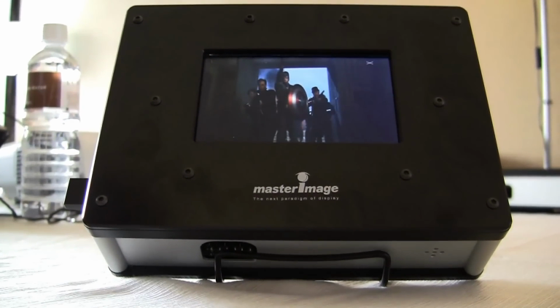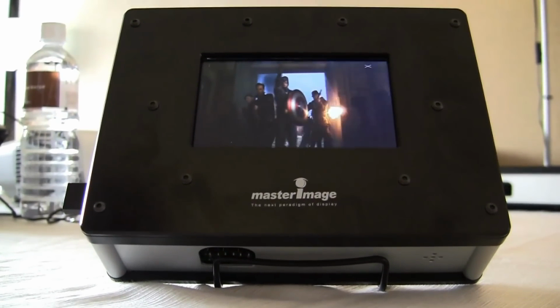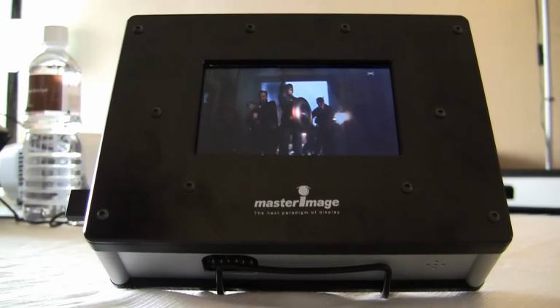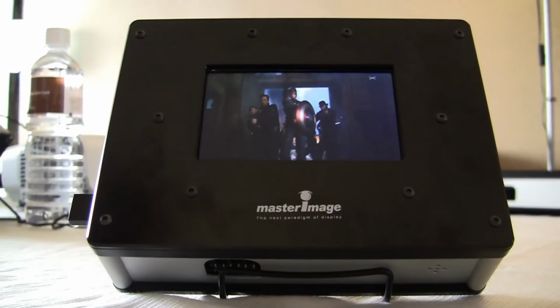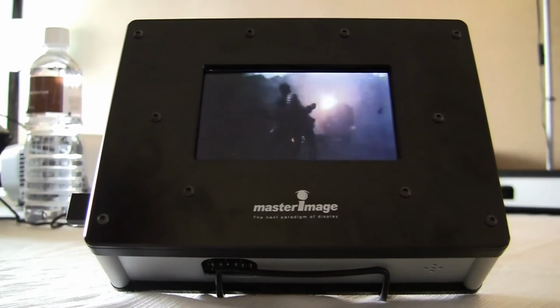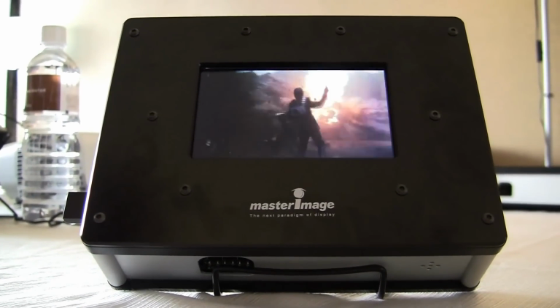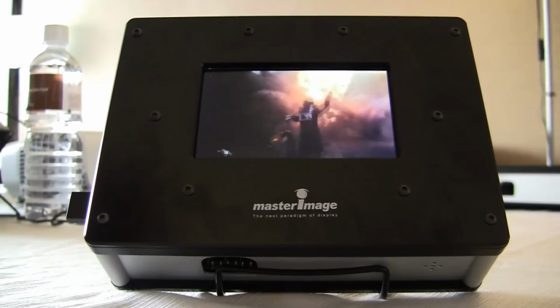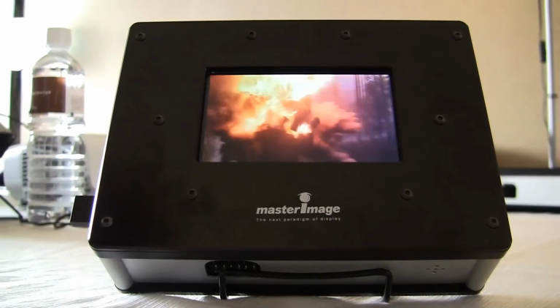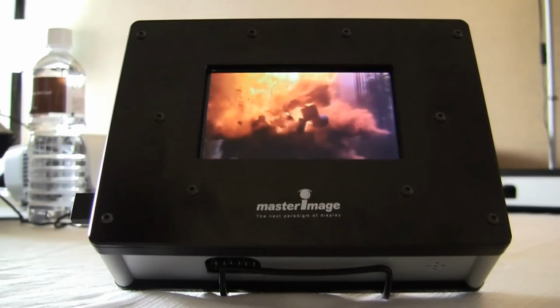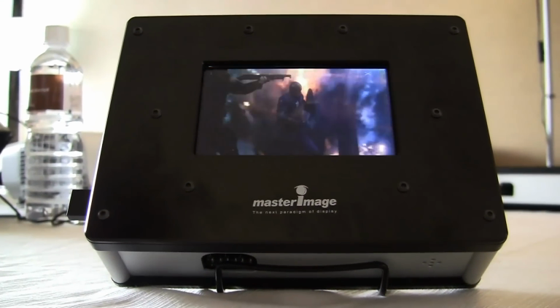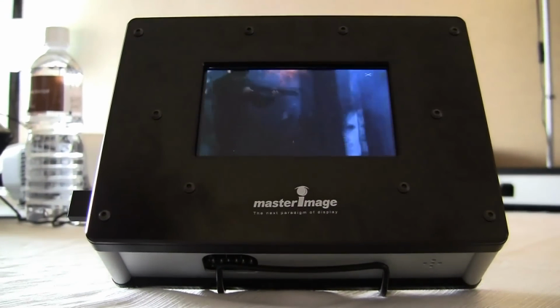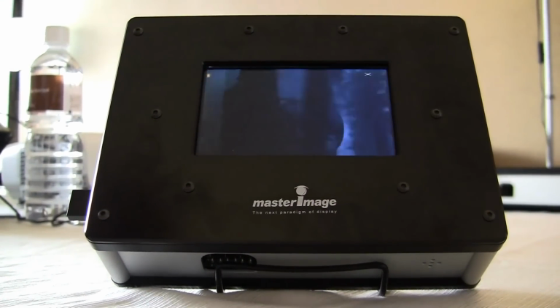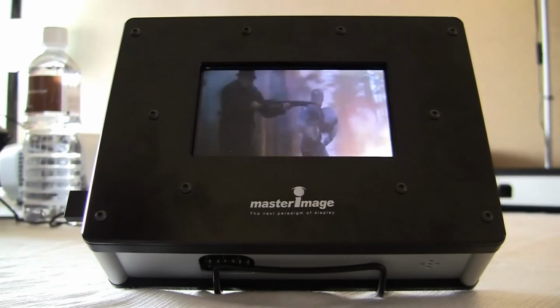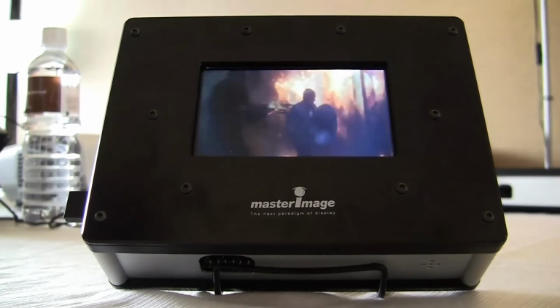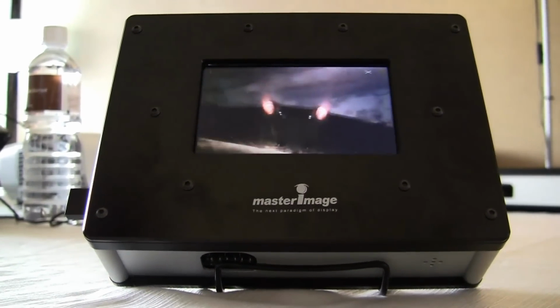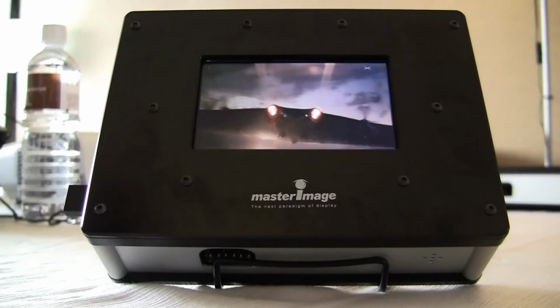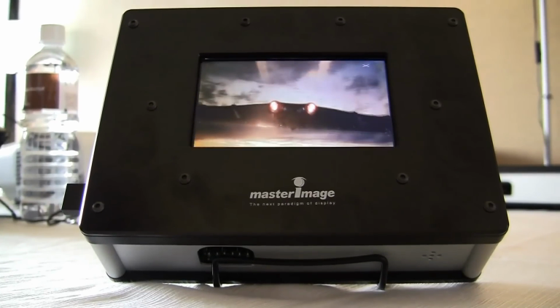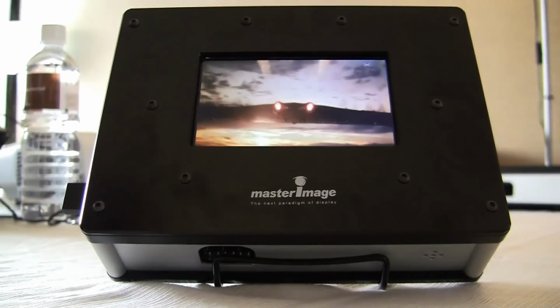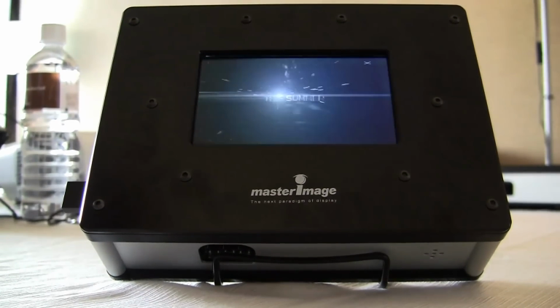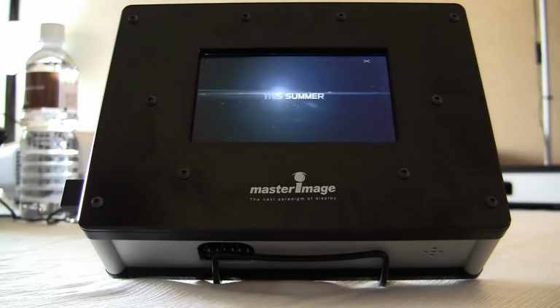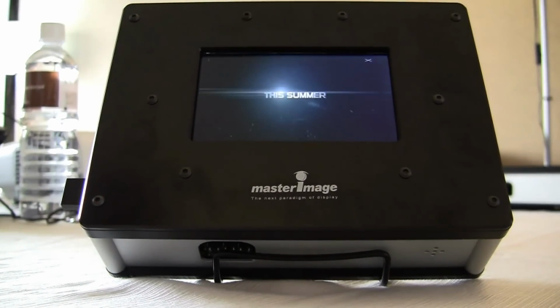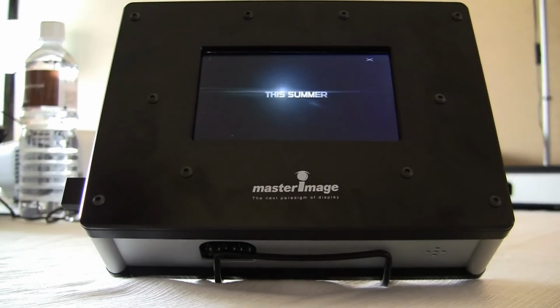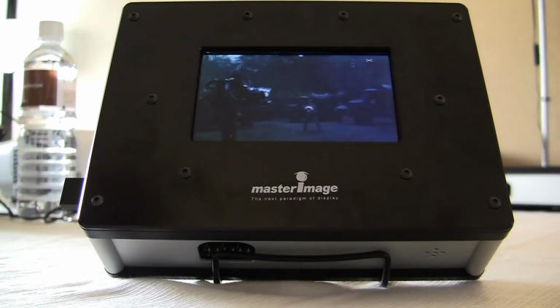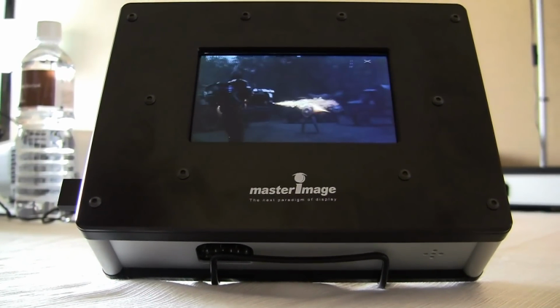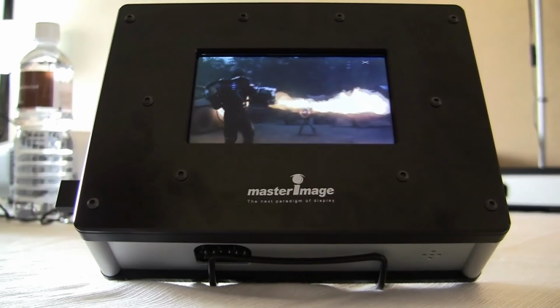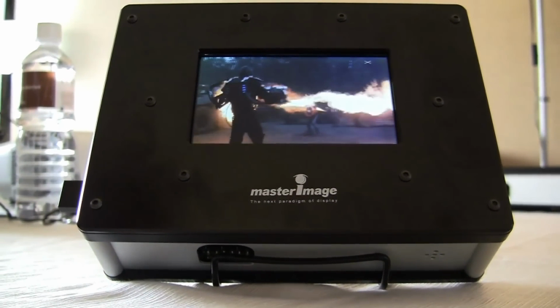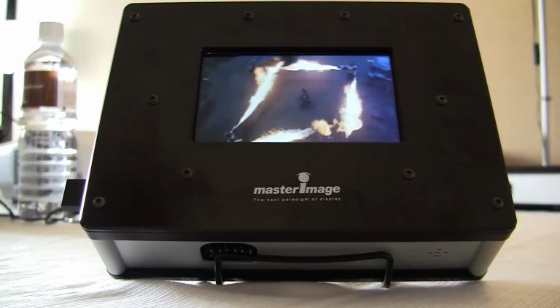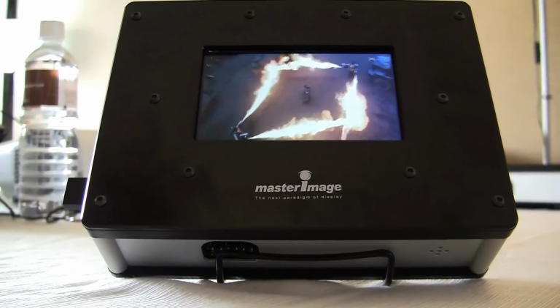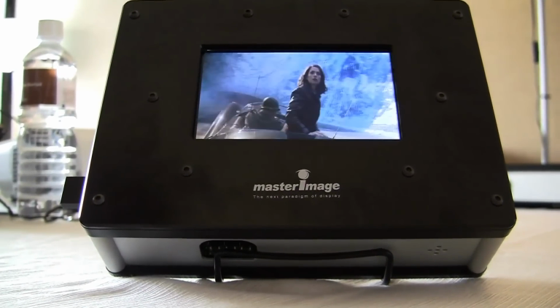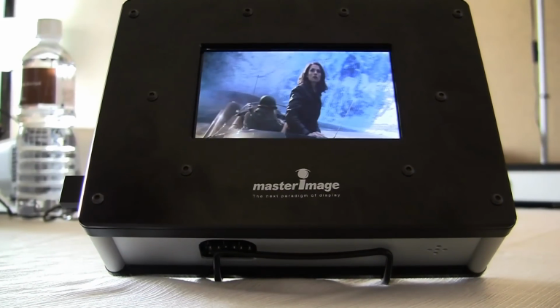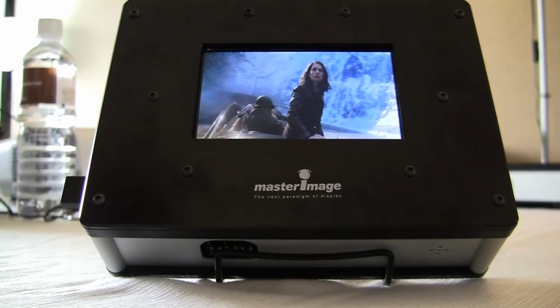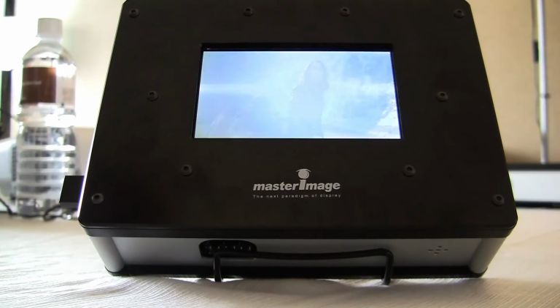And that viewing angle is very popular, because you can't always see in 3D, but you can always see the movie or the game.